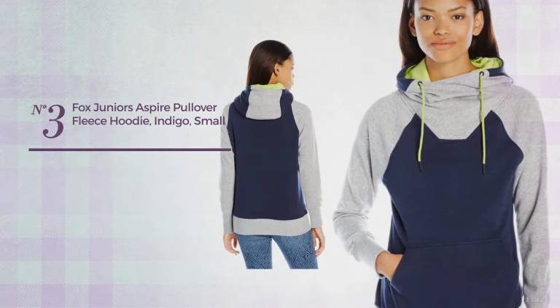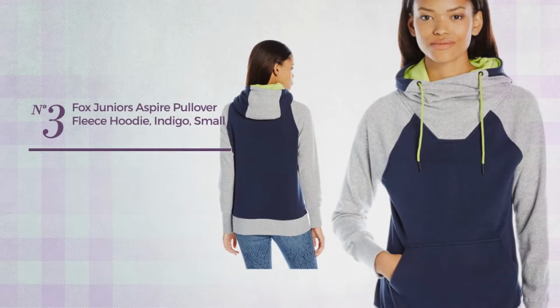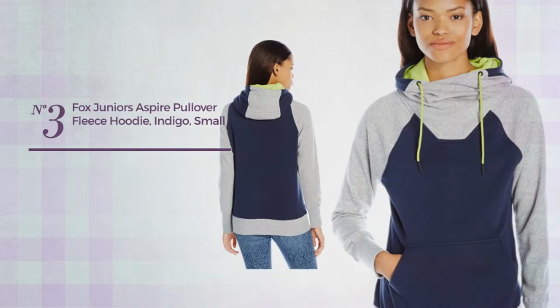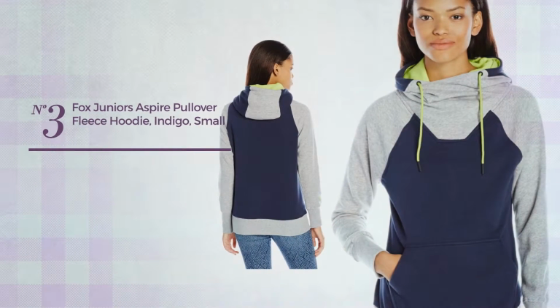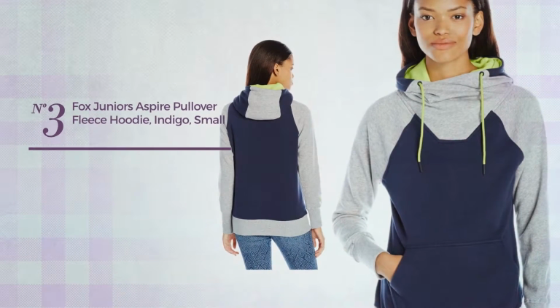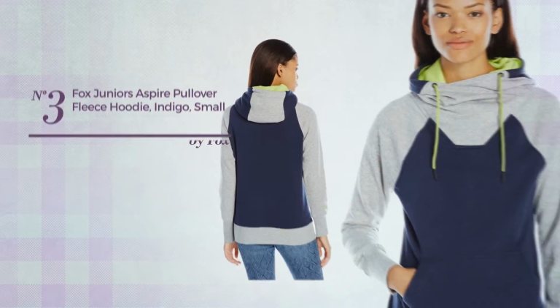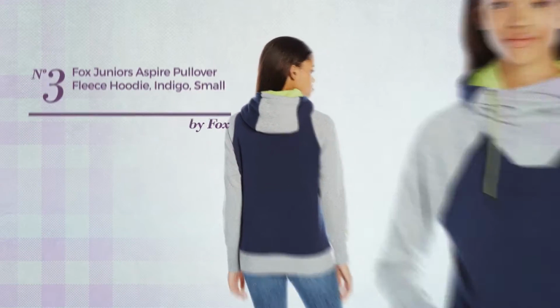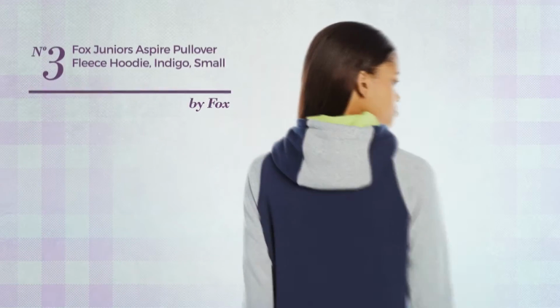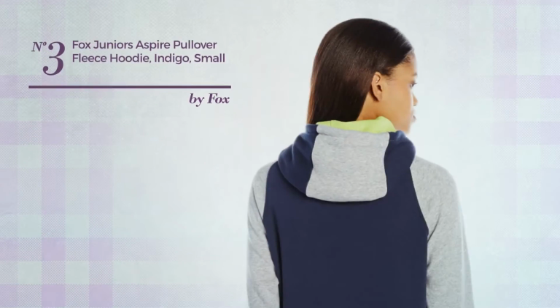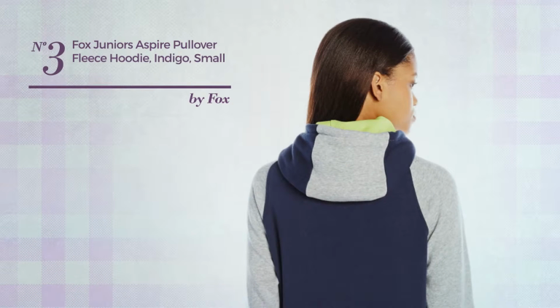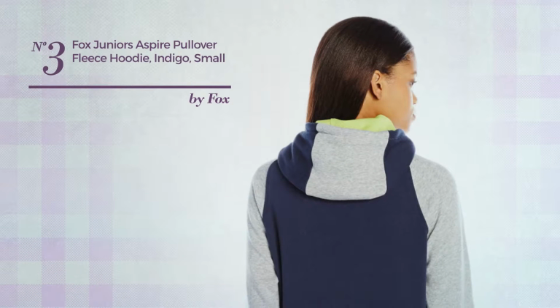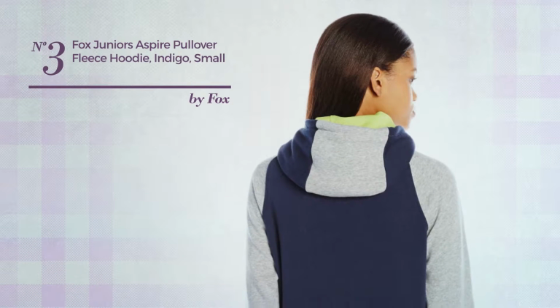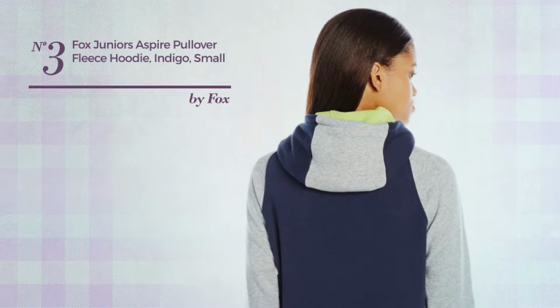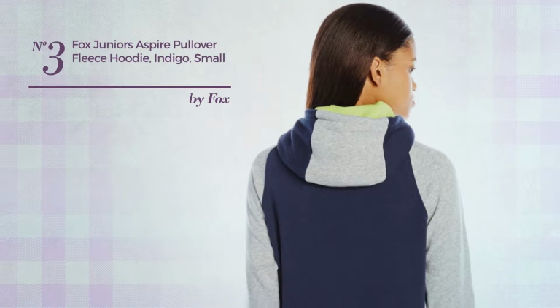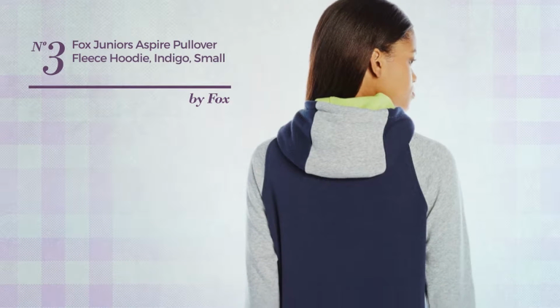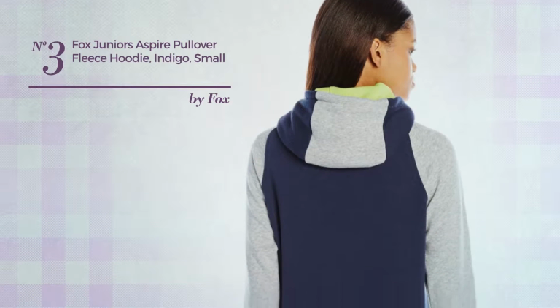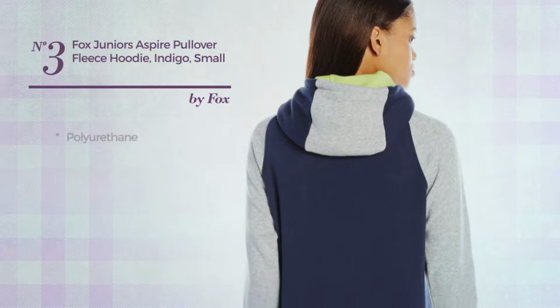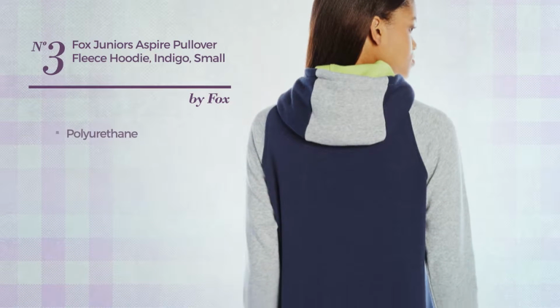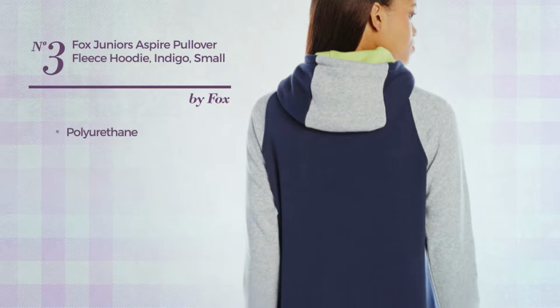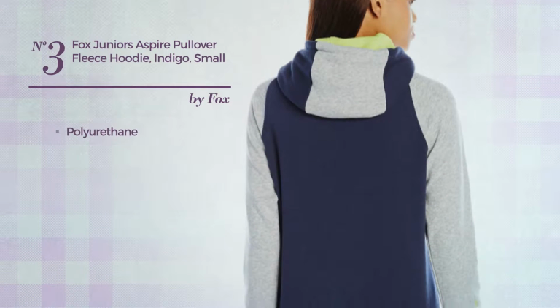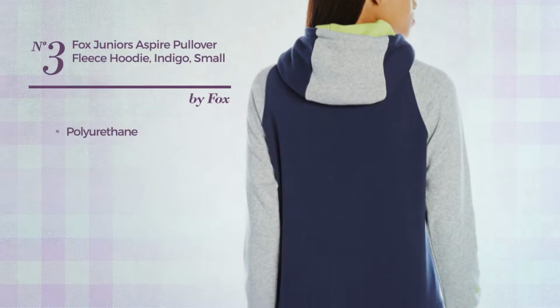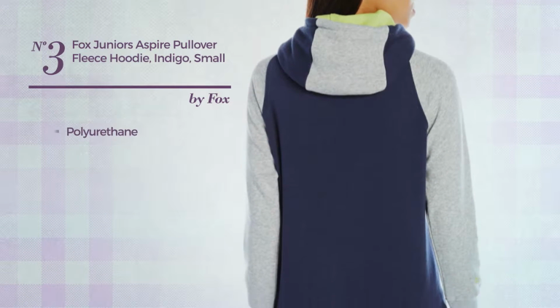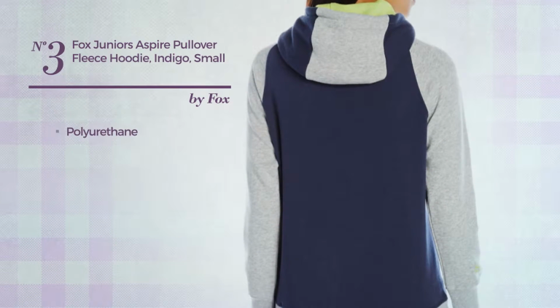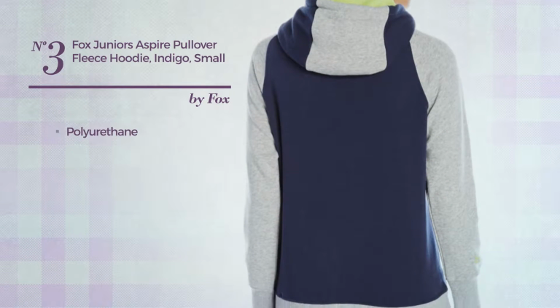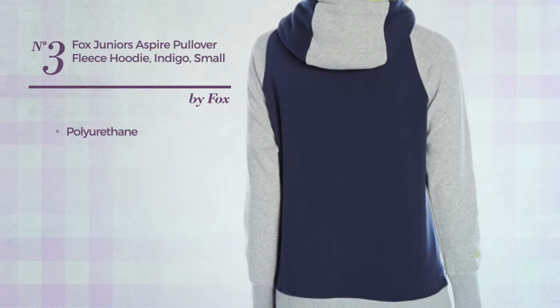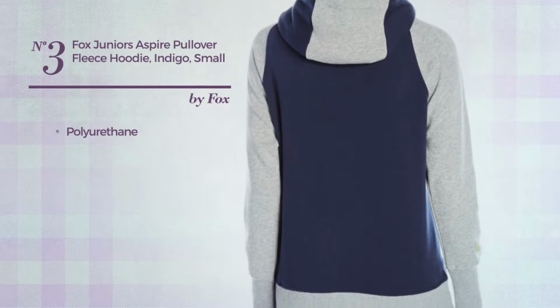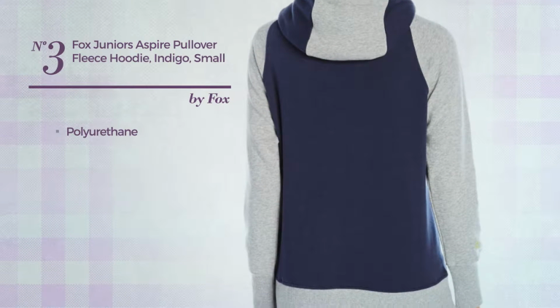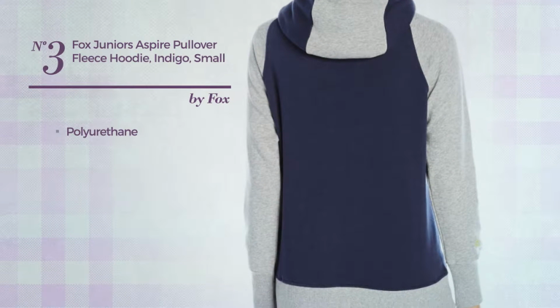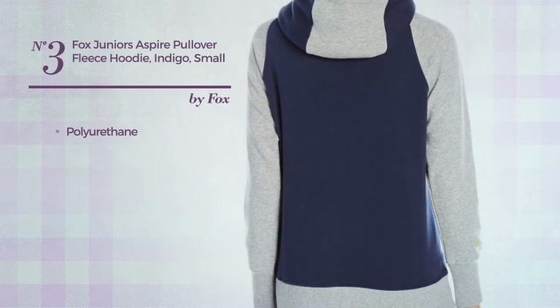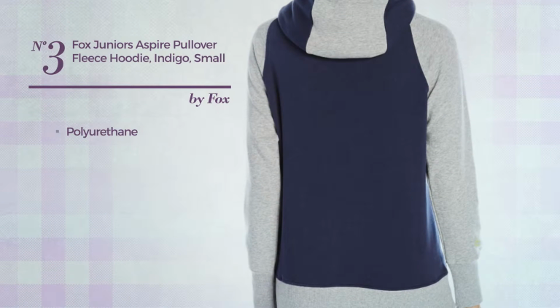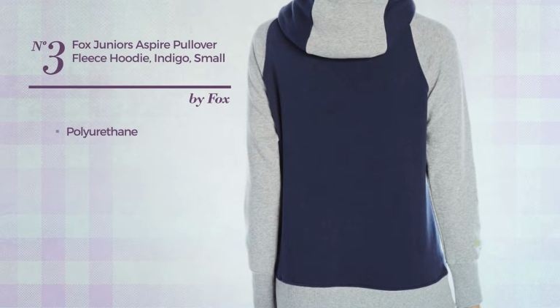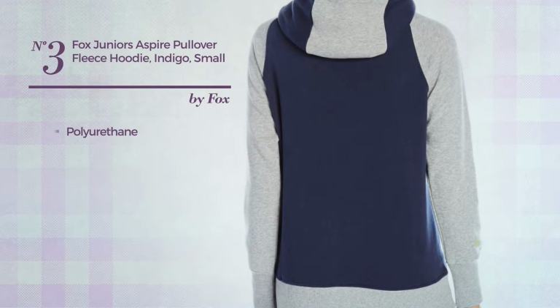Number 3. A Junior Hoodie produced with polyurethane. Available in 2 more colors.